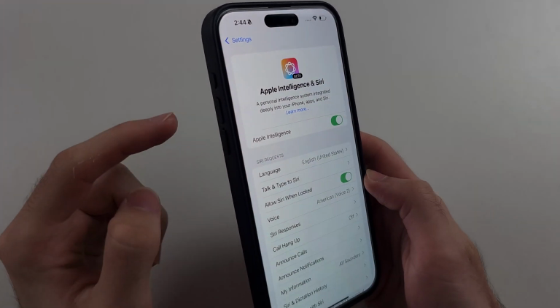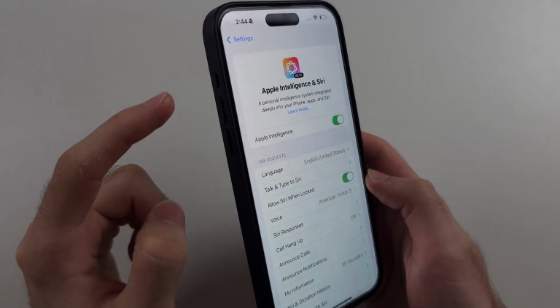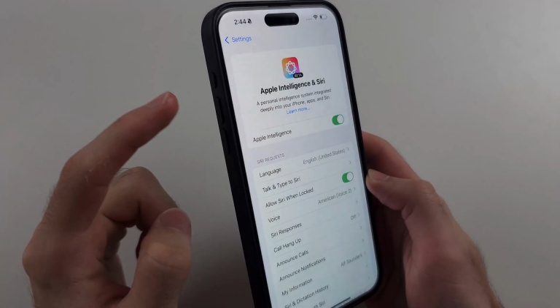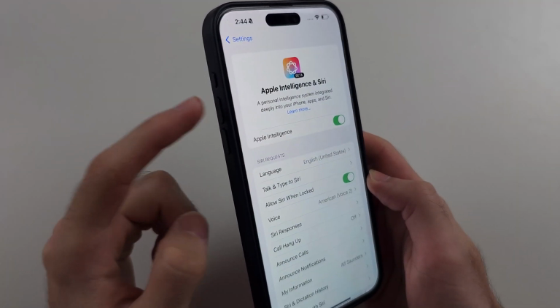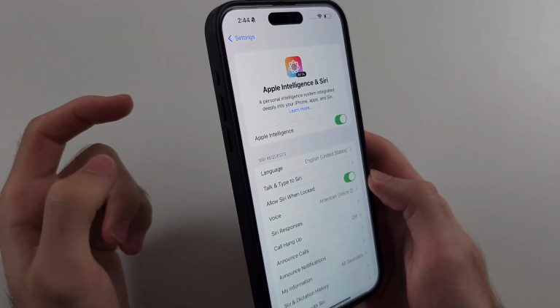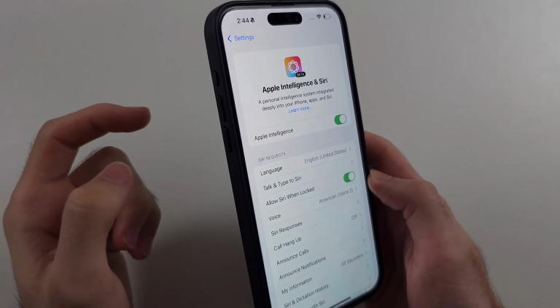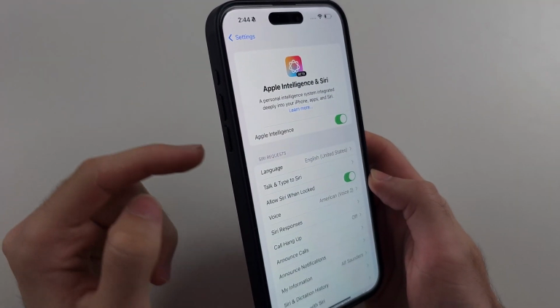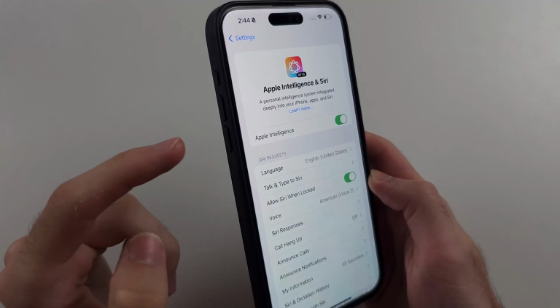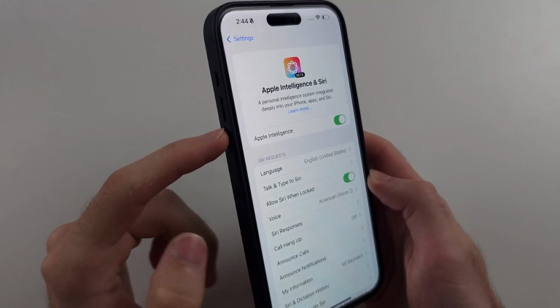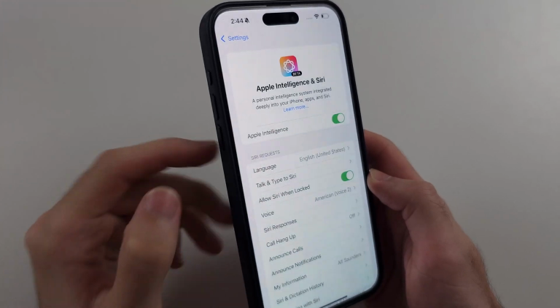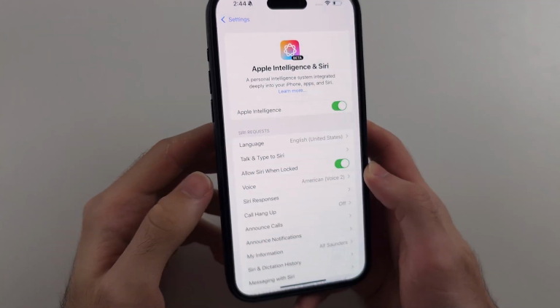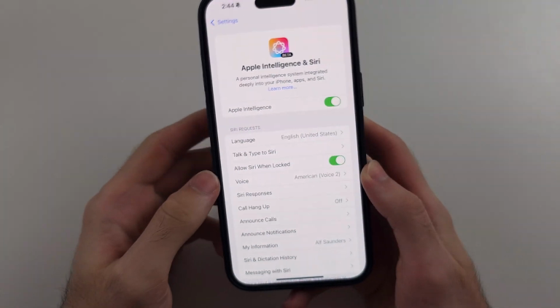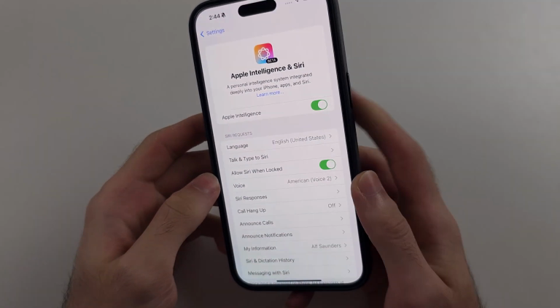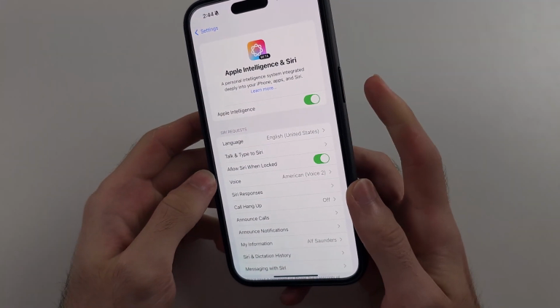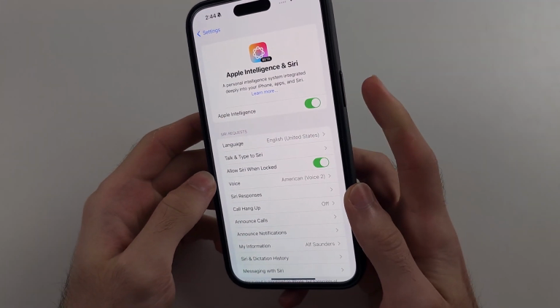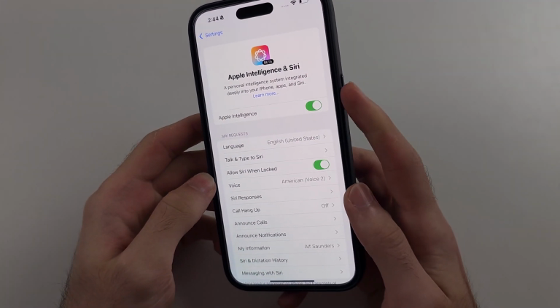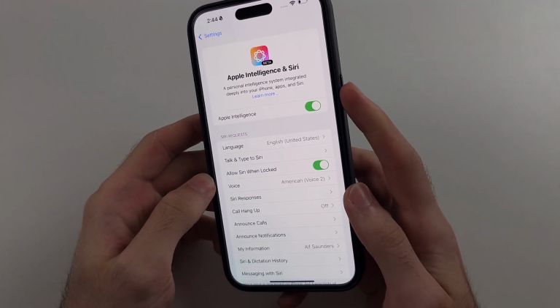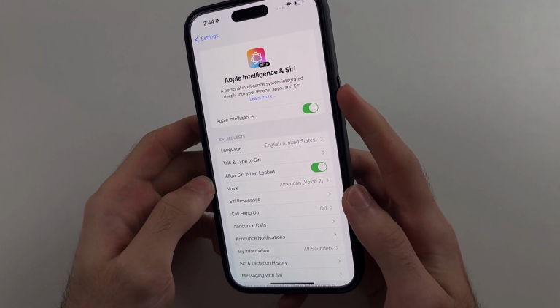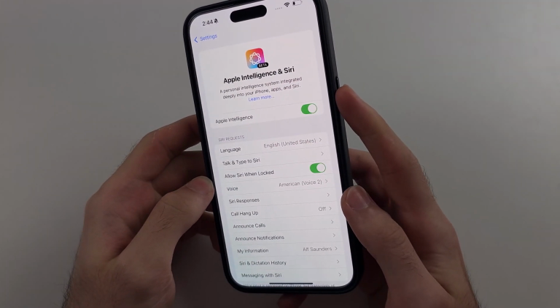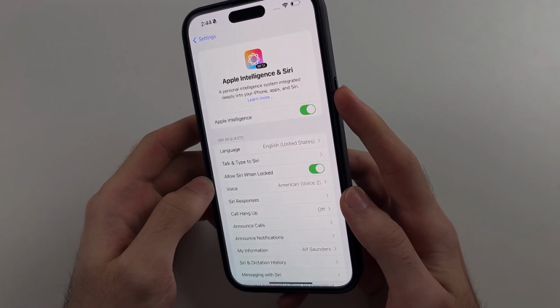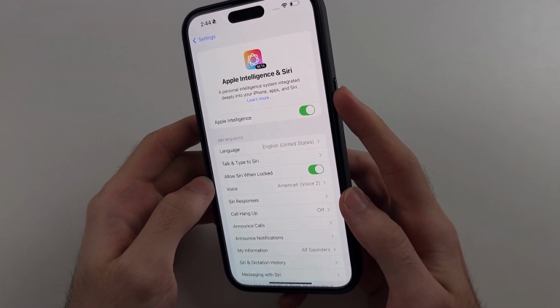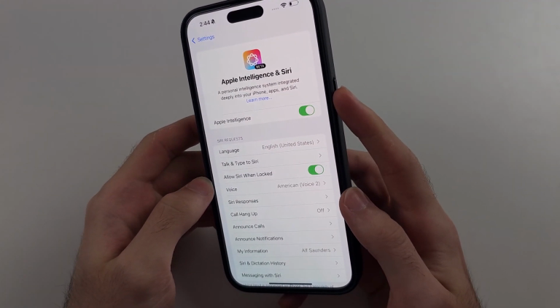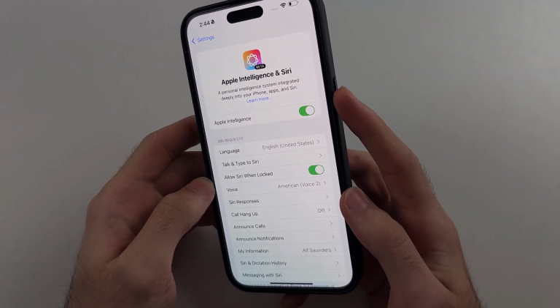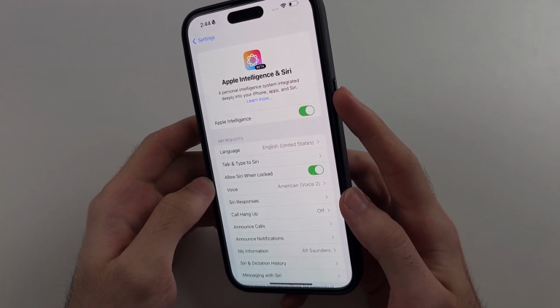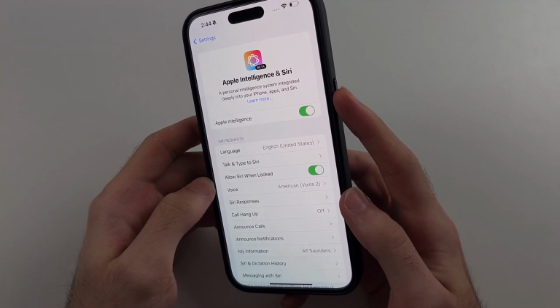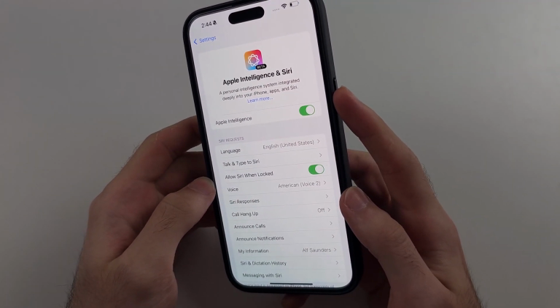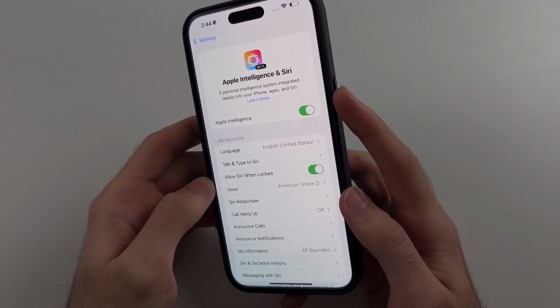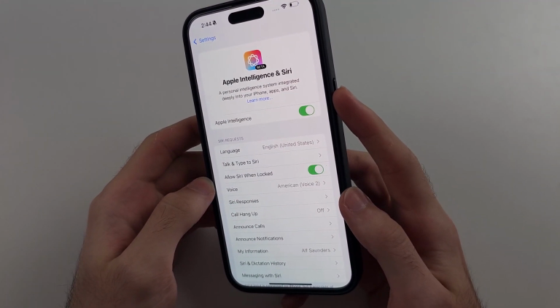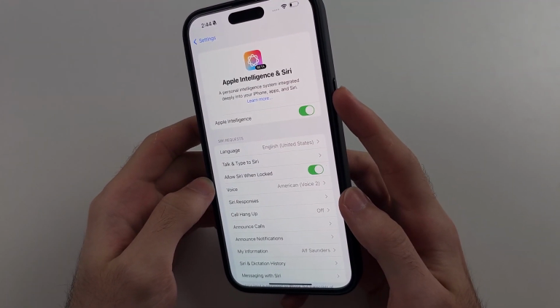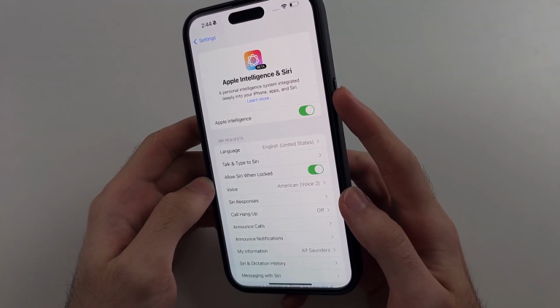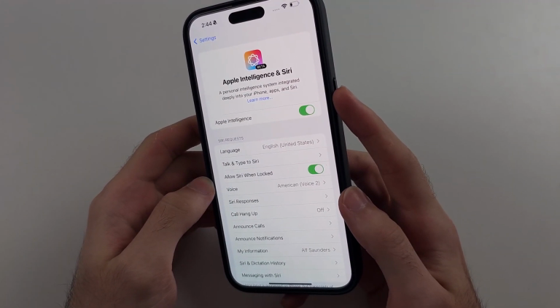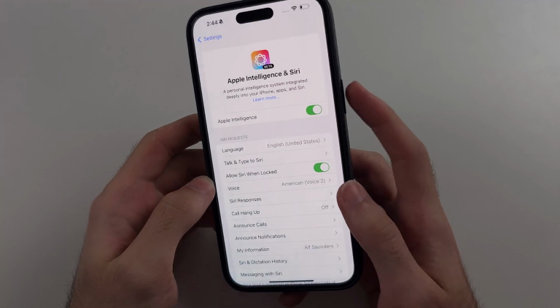So we click and release volume up, click and release volume down, then click and hold the power button until we see the Apple logo, then we release.